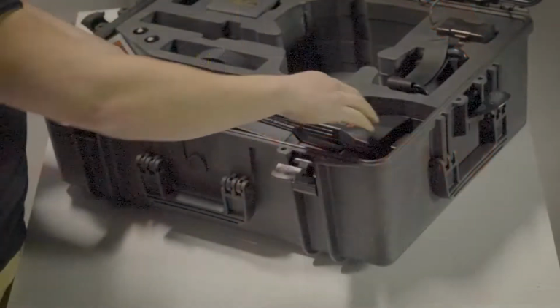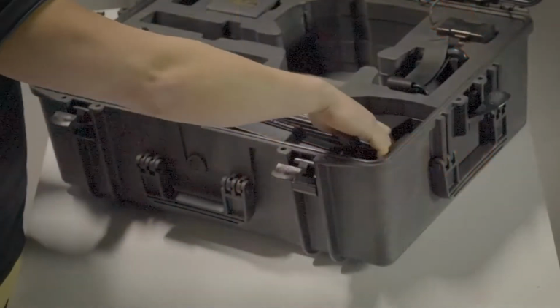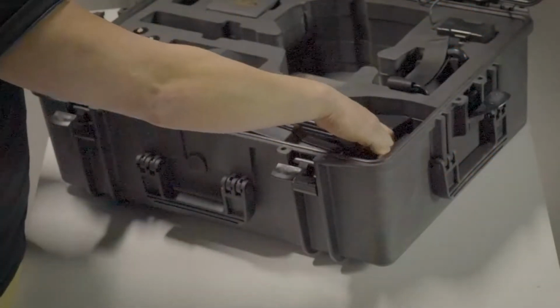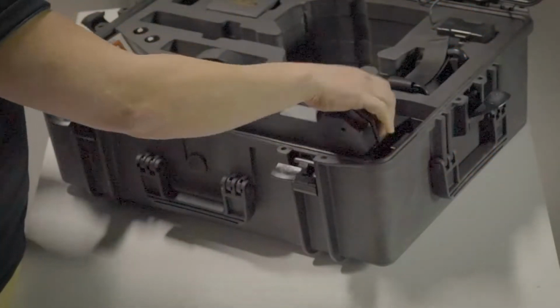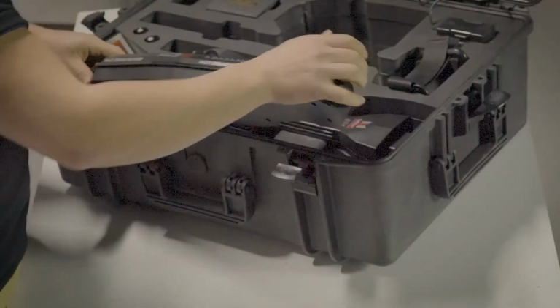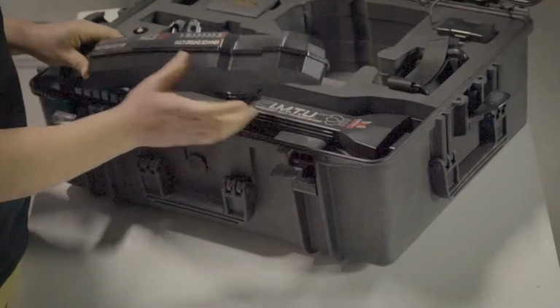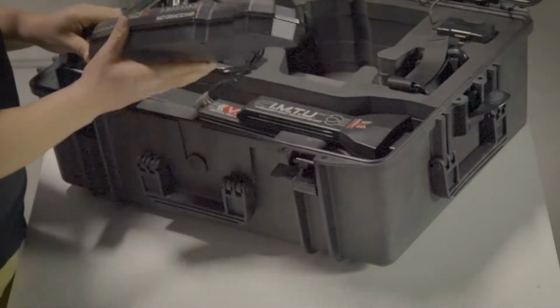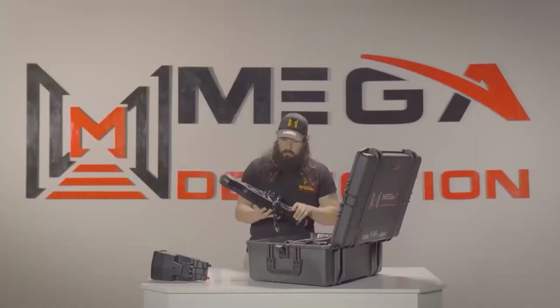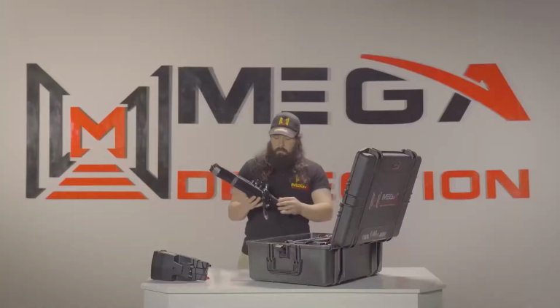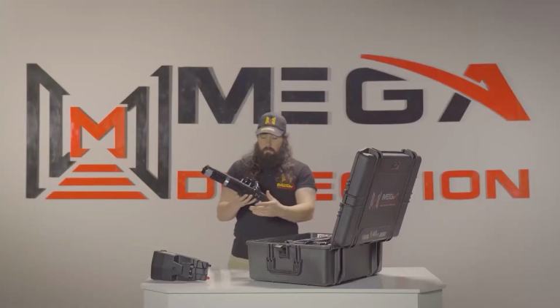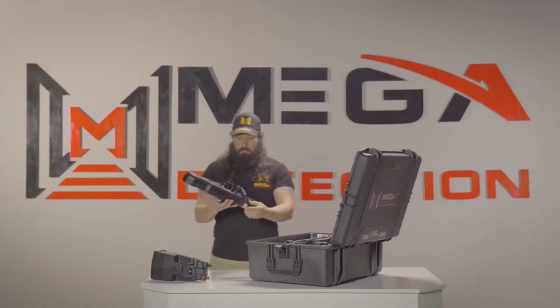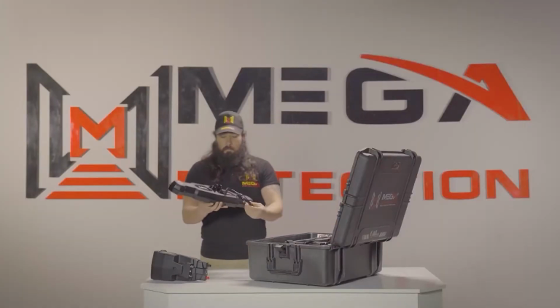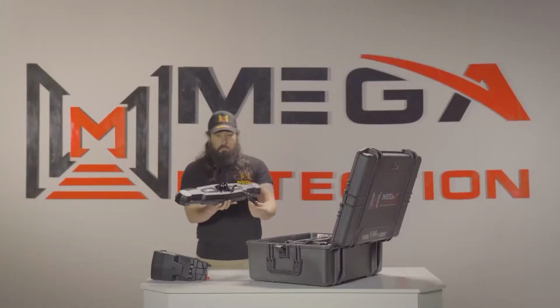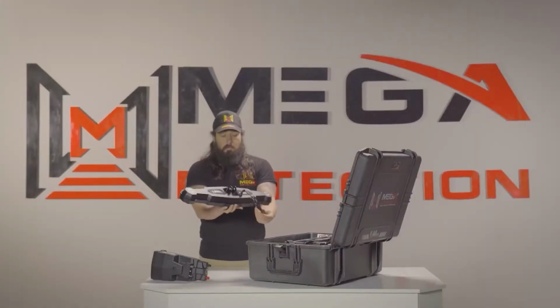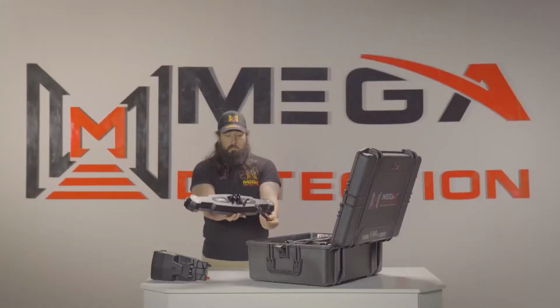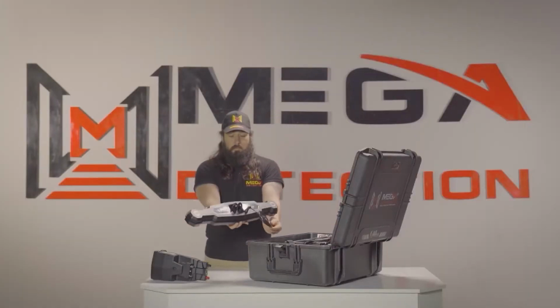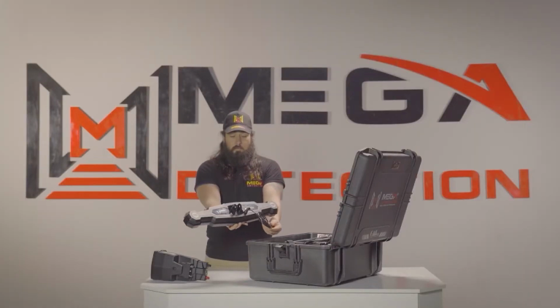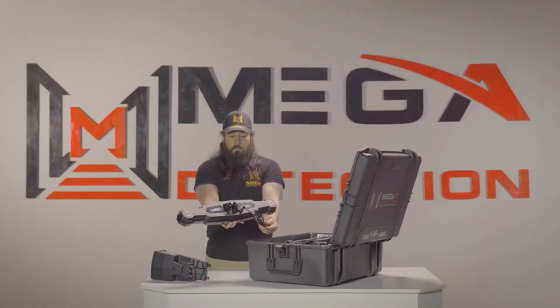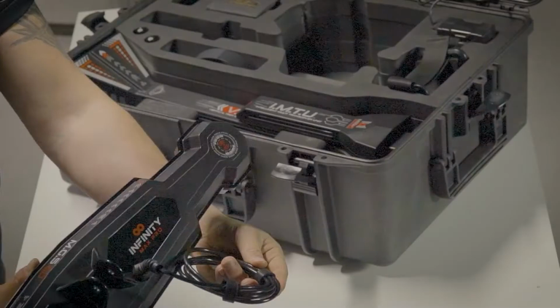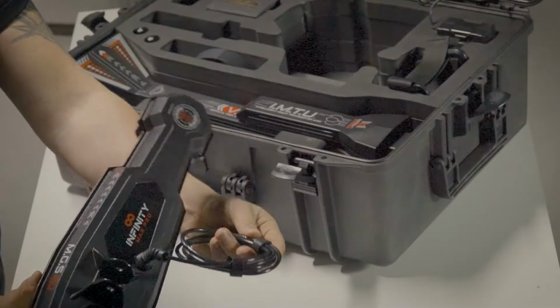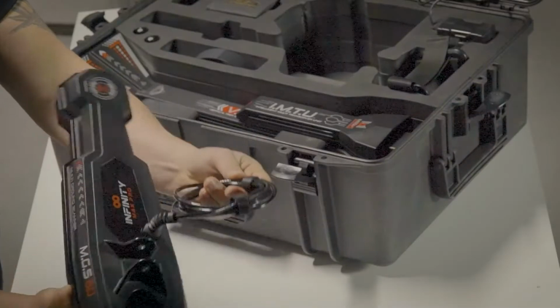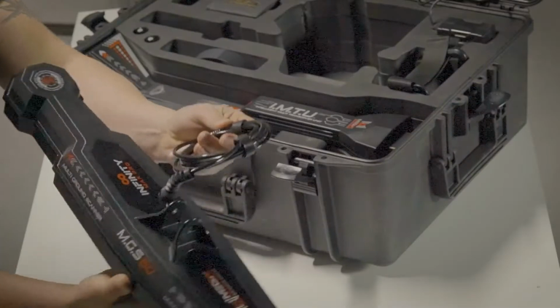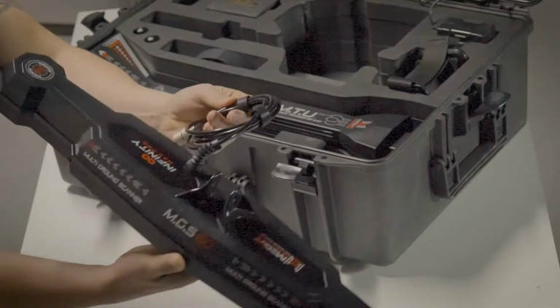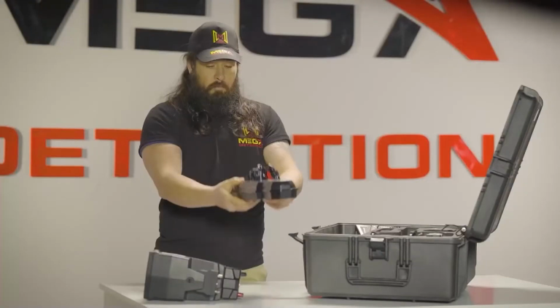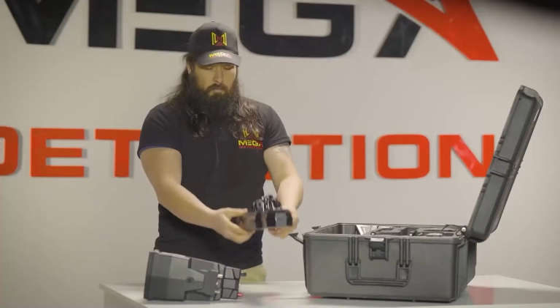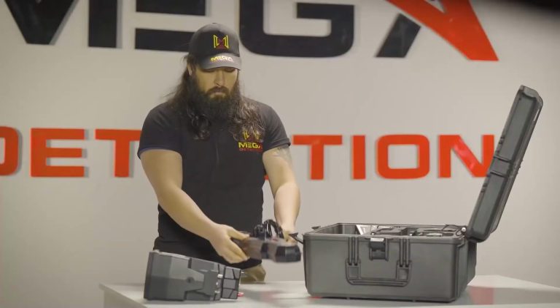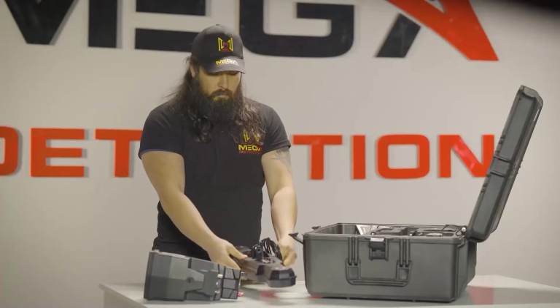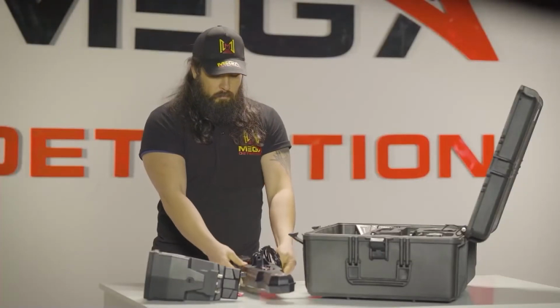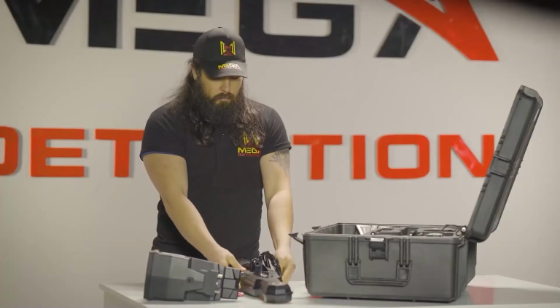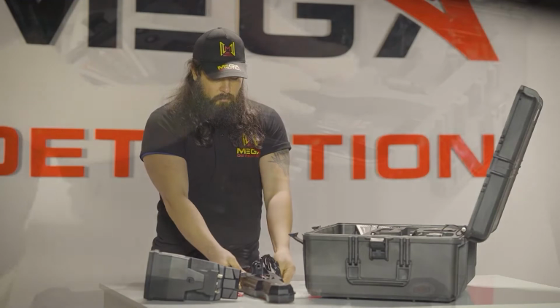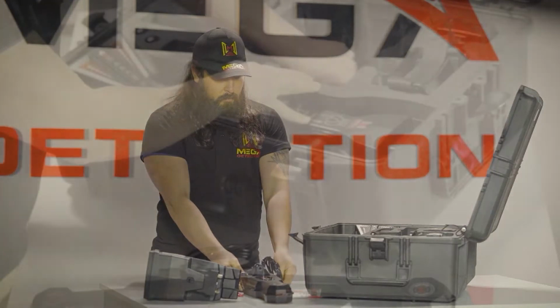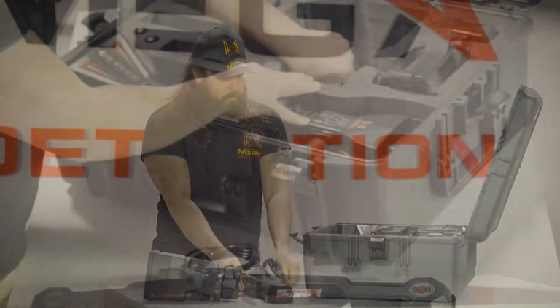Step 2: Assemble the MGS60 and the lower shaft using the specified screw and nut.